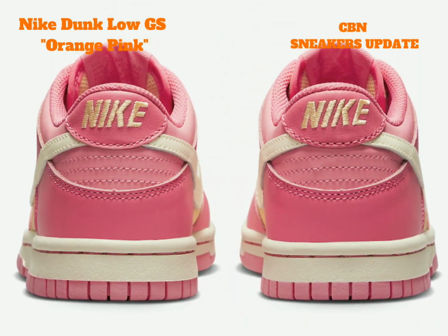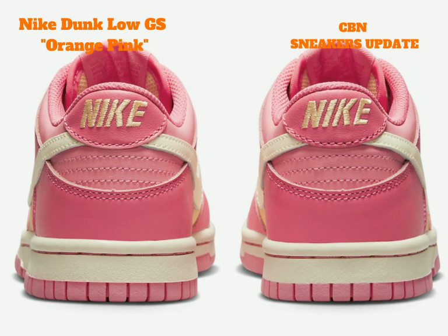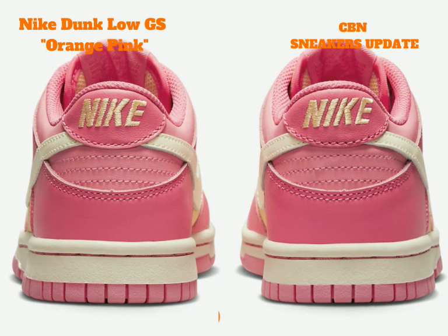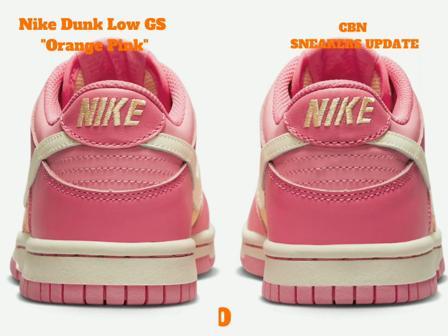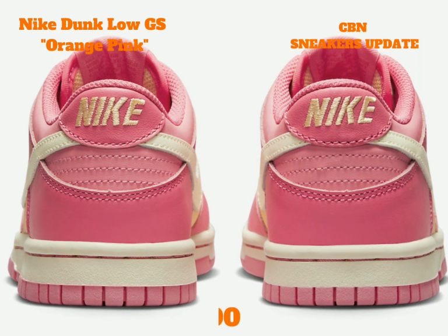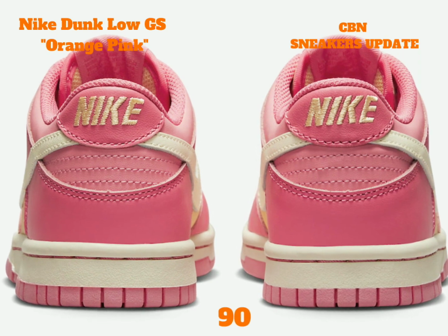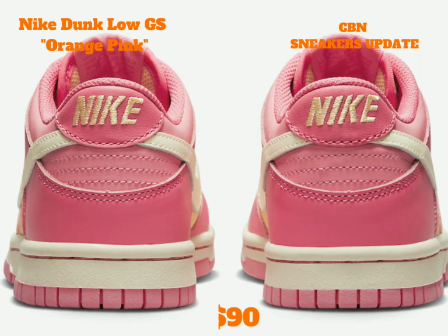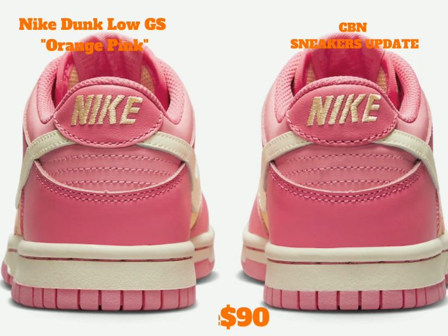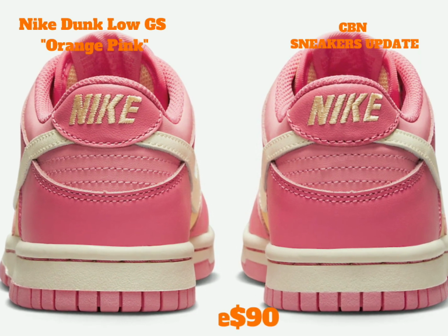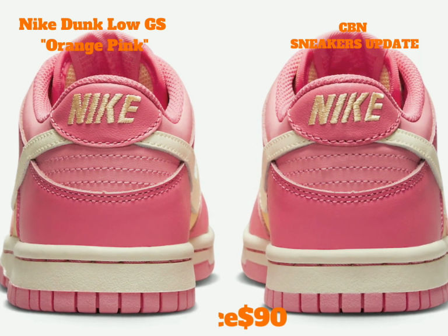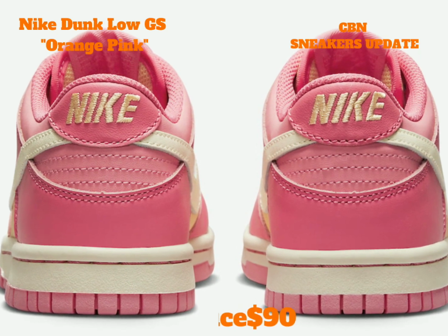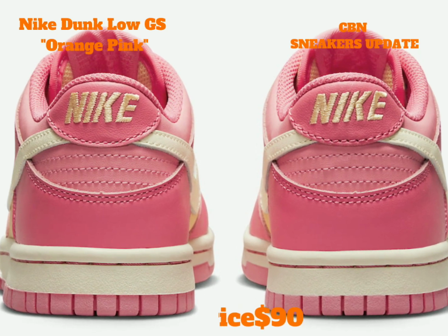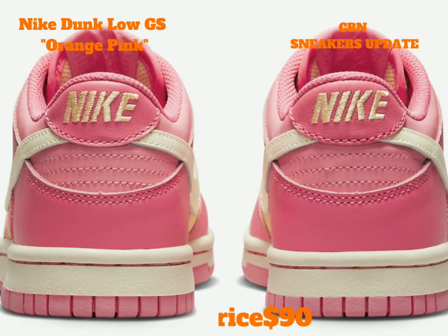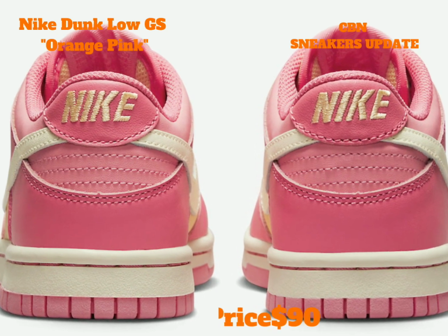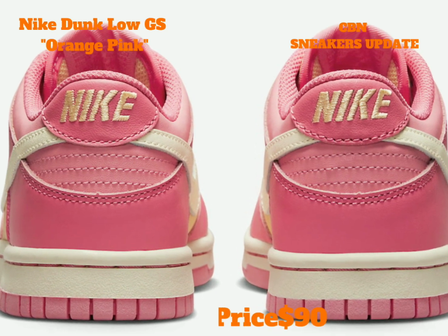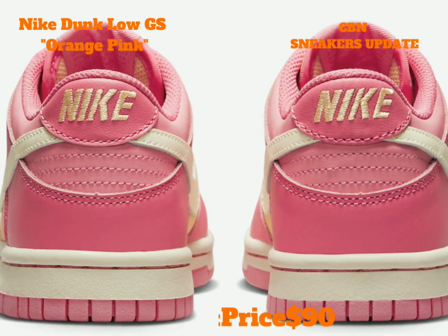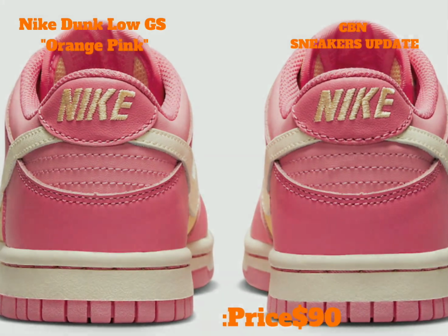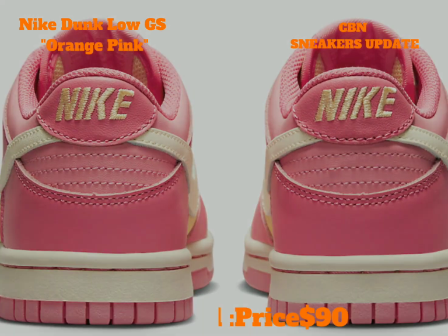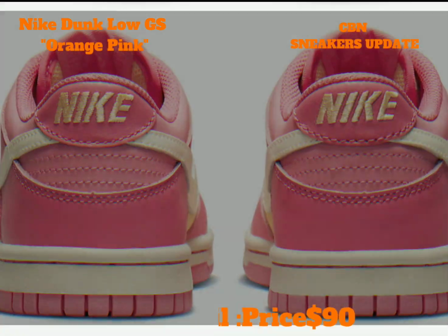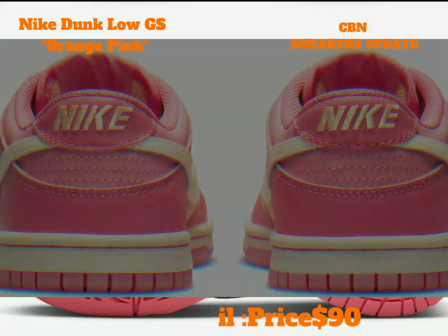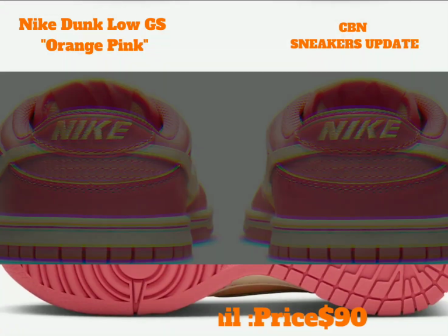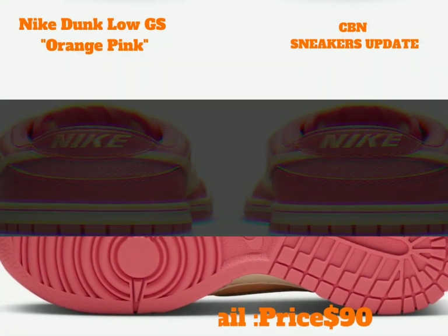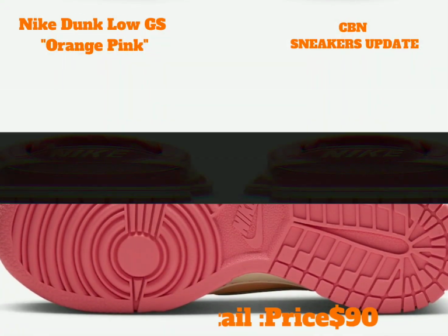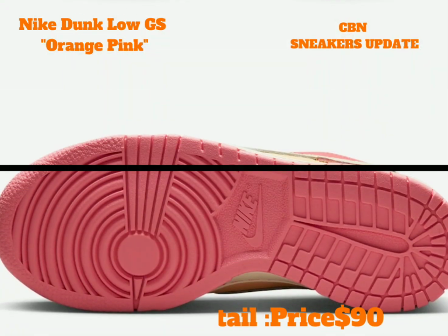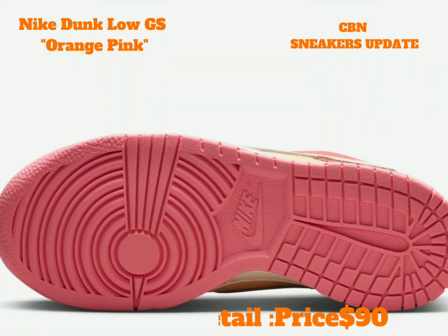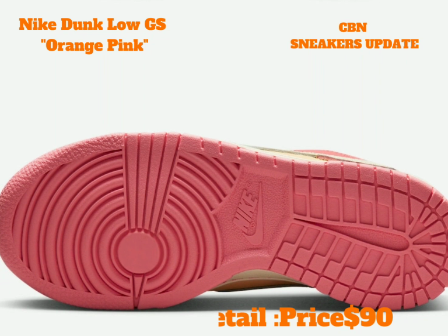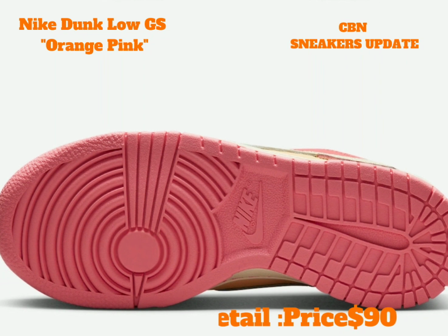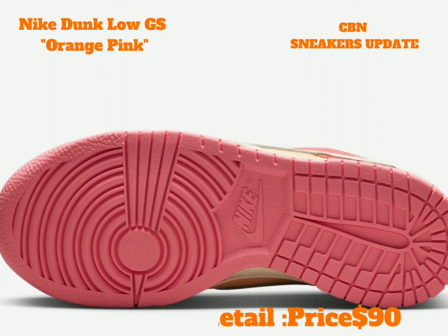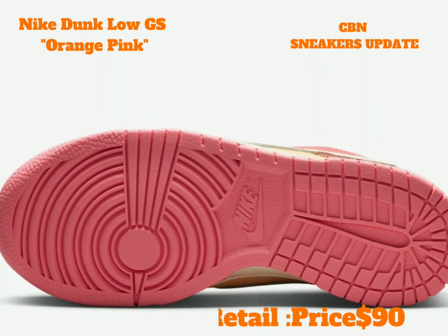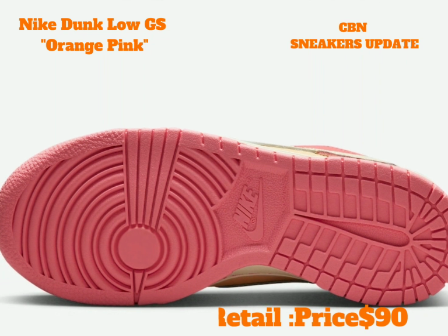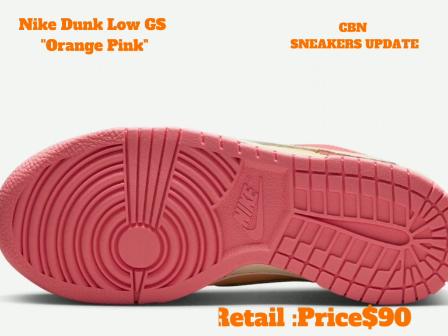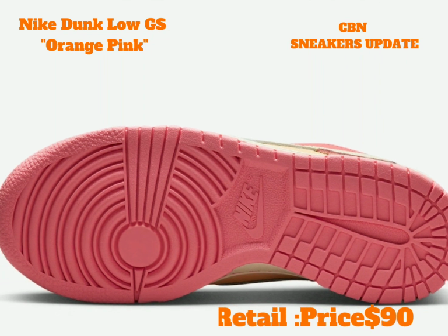Finishing details include cream on the laces, swooshes, and midsoles. Little footers can look for this Nike Dunk Low to release in the coming weeks for $90.